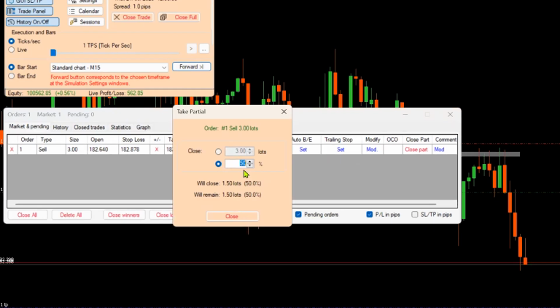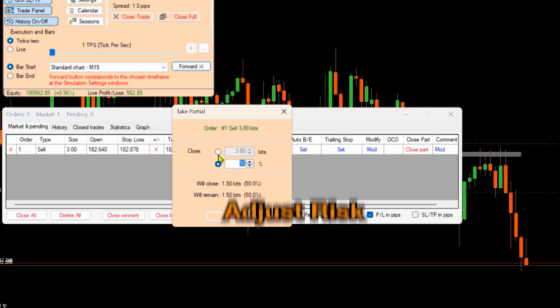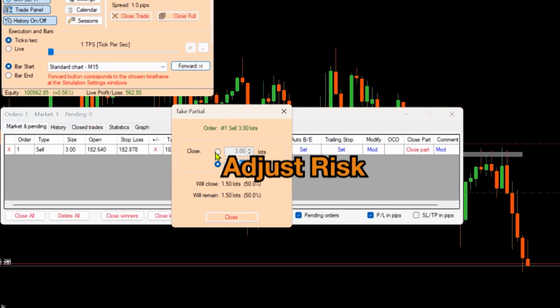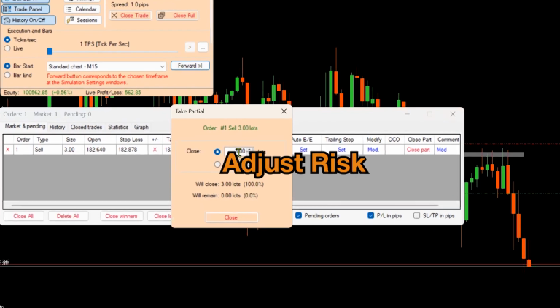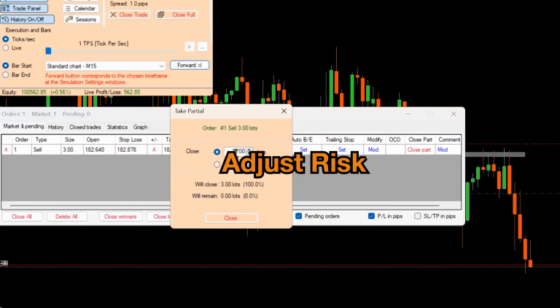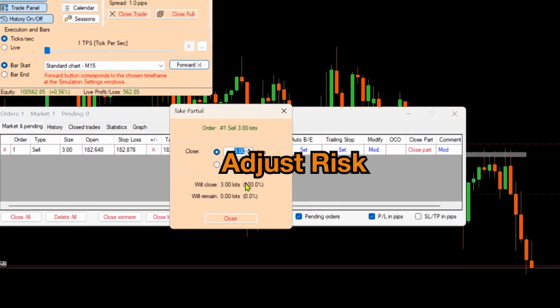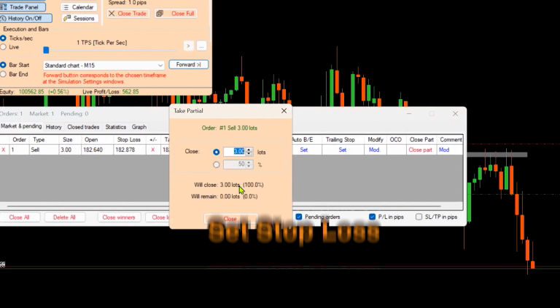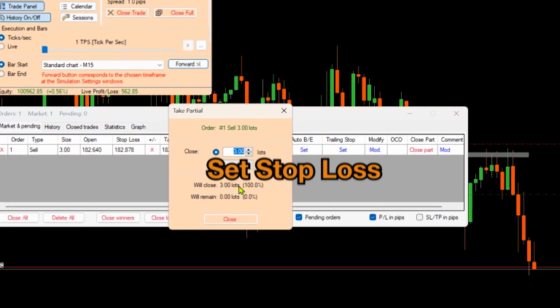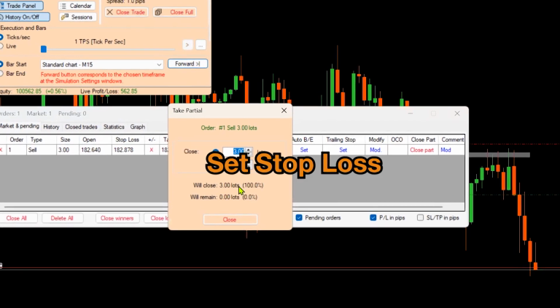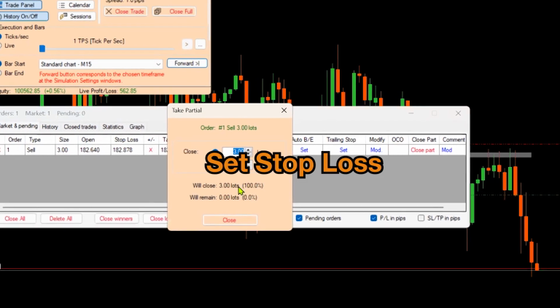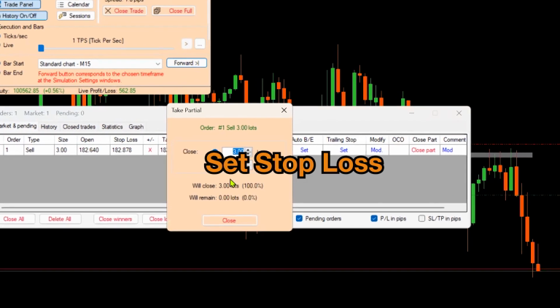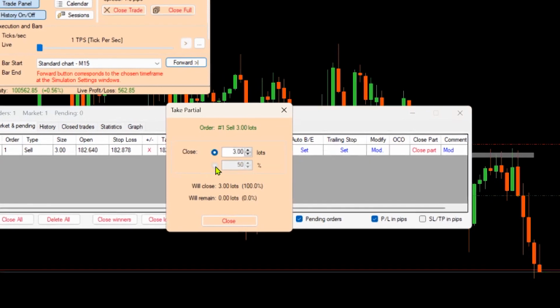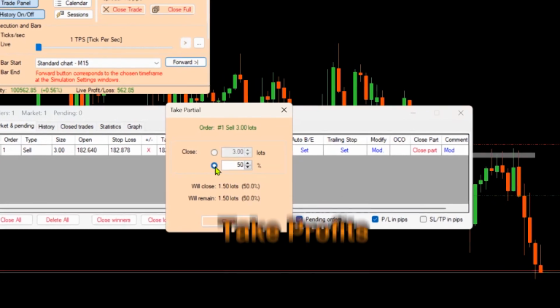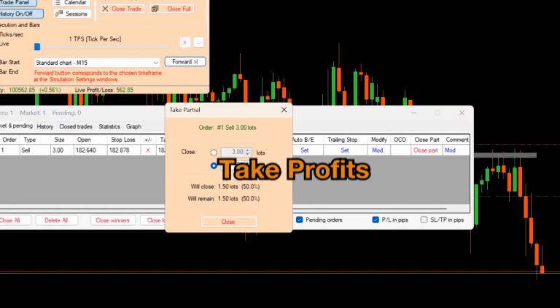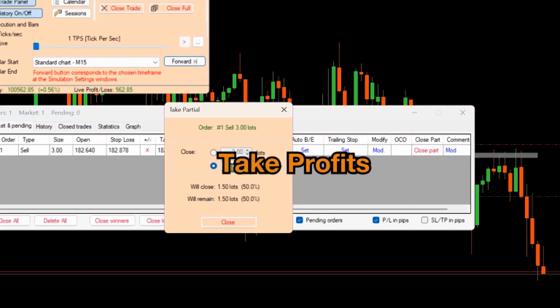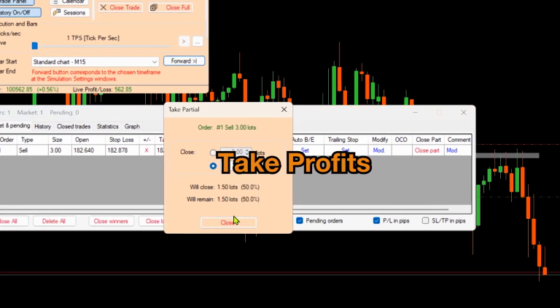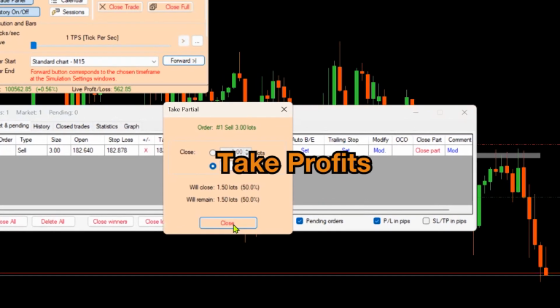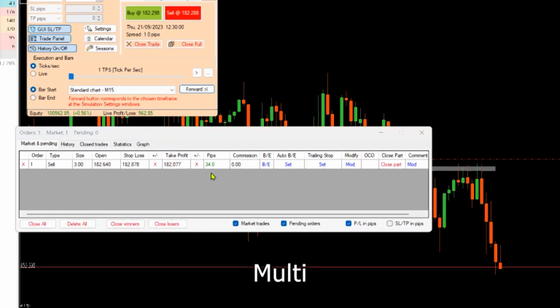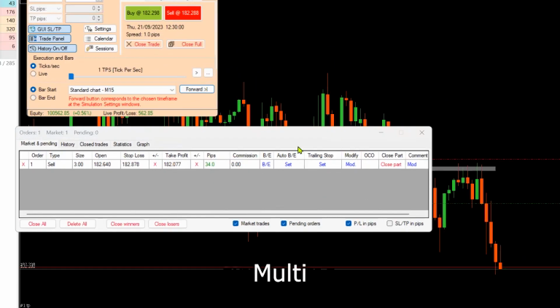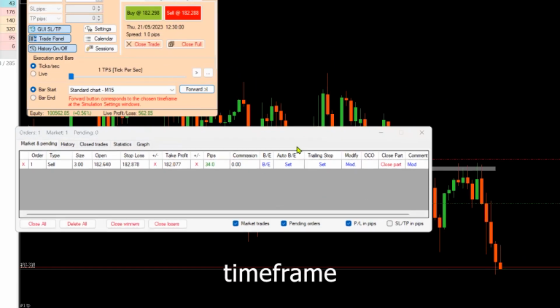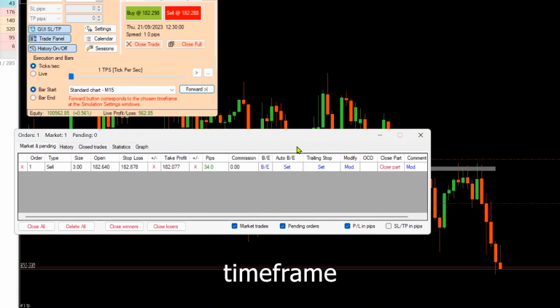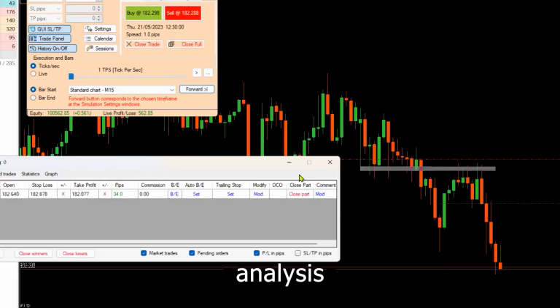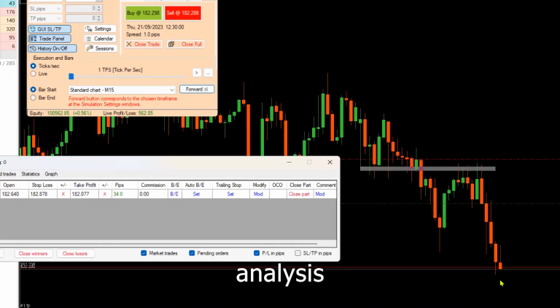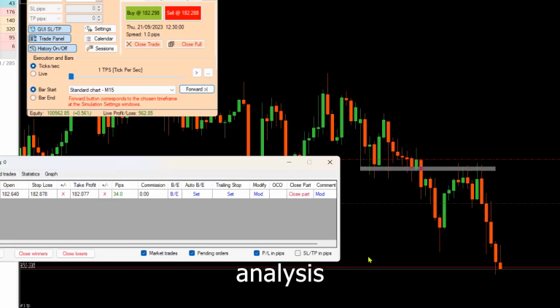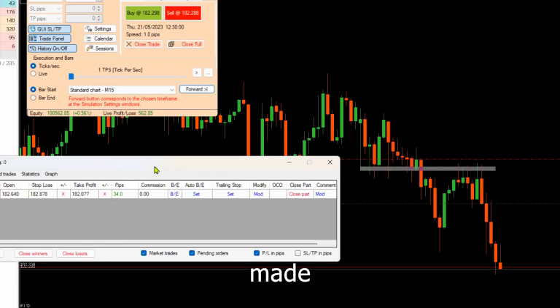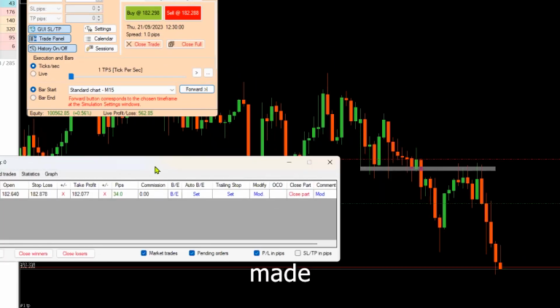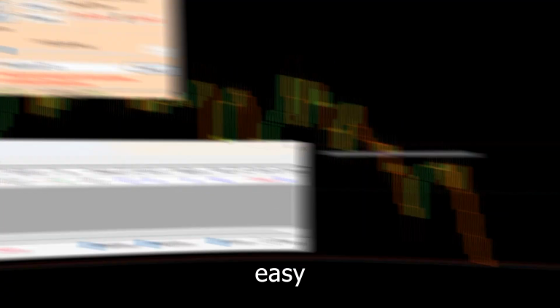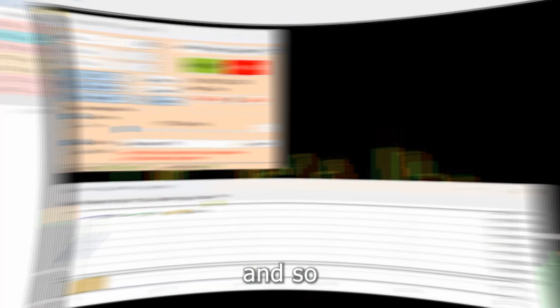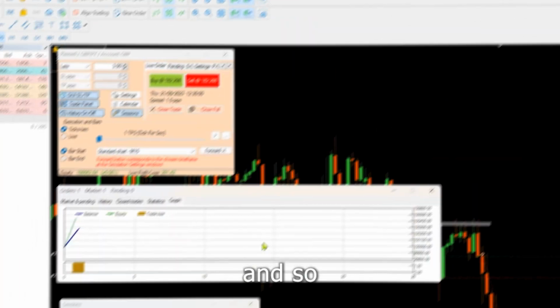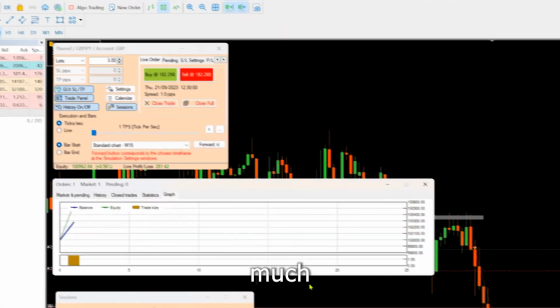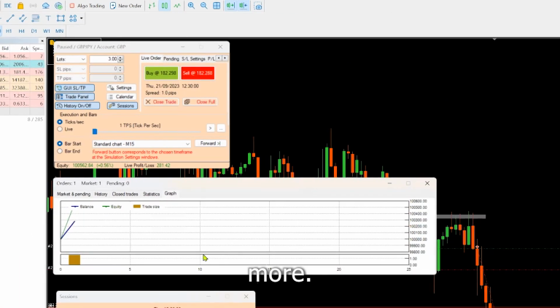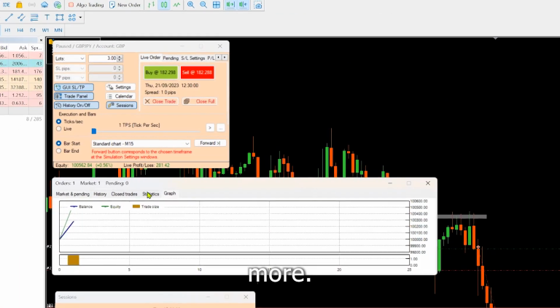Adjust risk, set stop loss and take profits. Multi-timeframe analysis made easy and so much more.